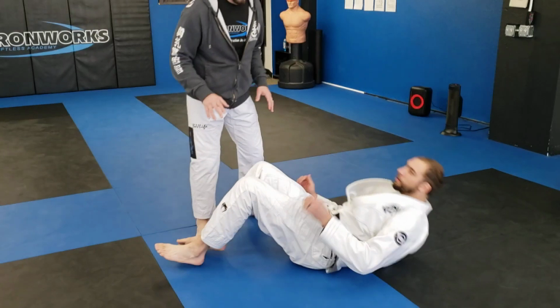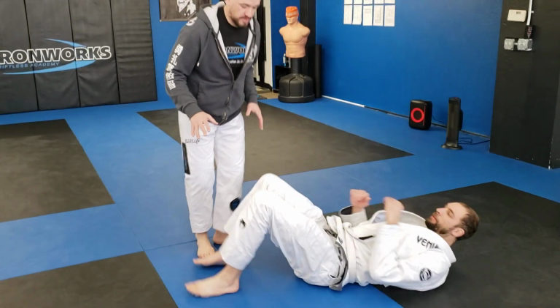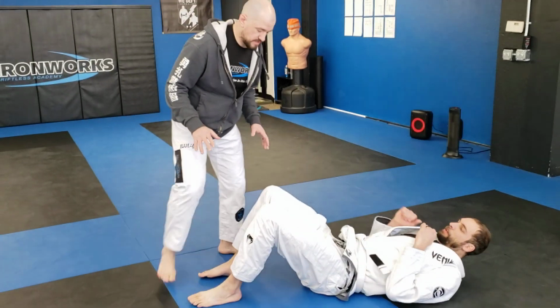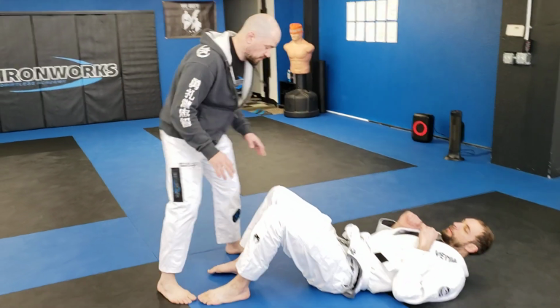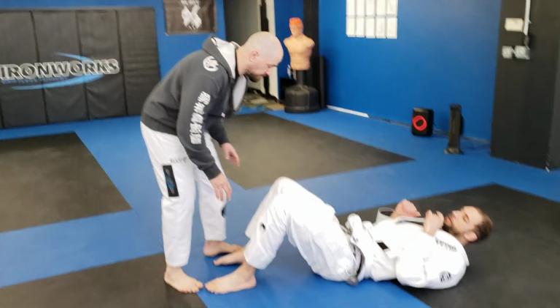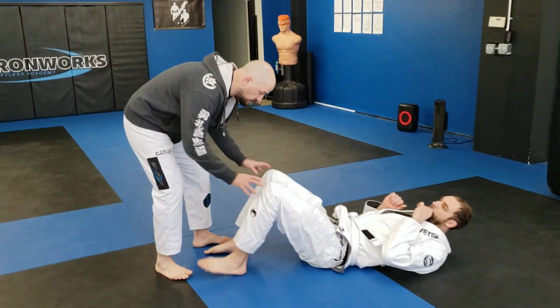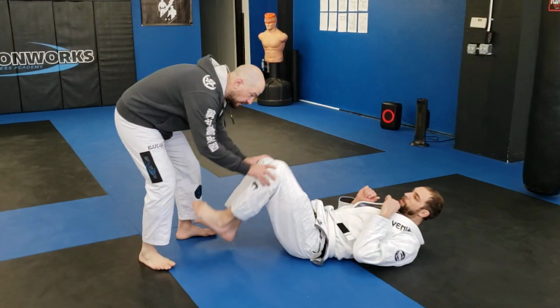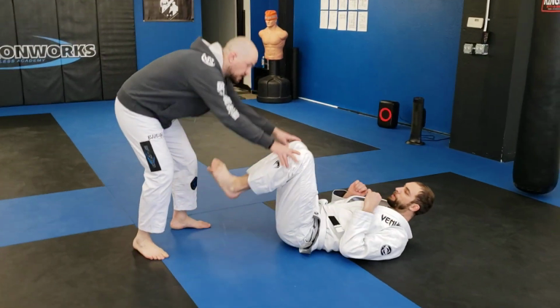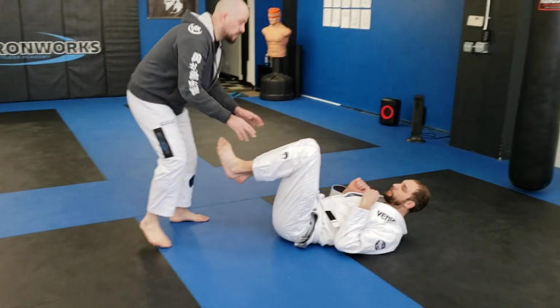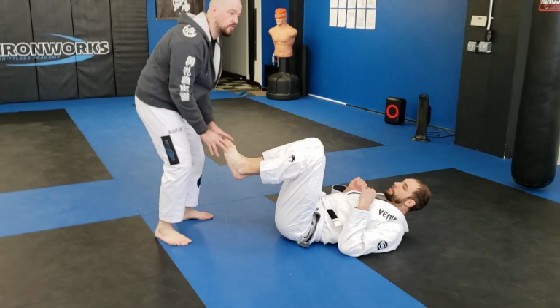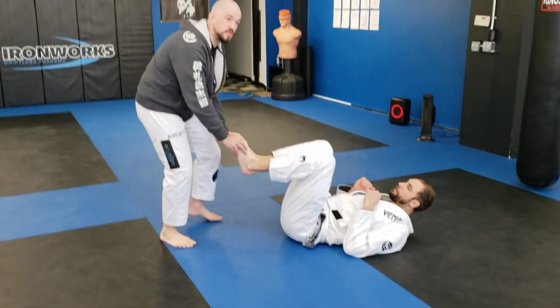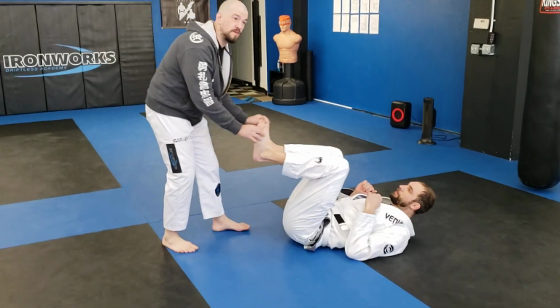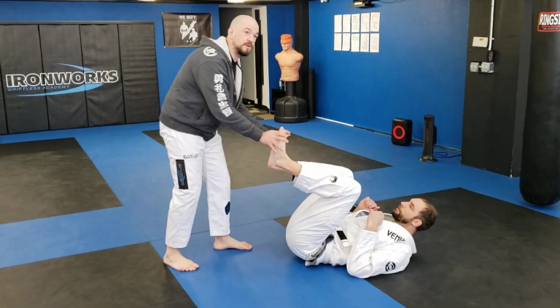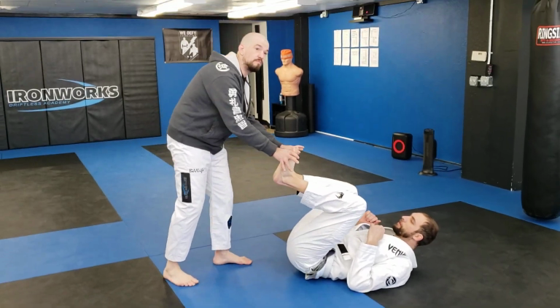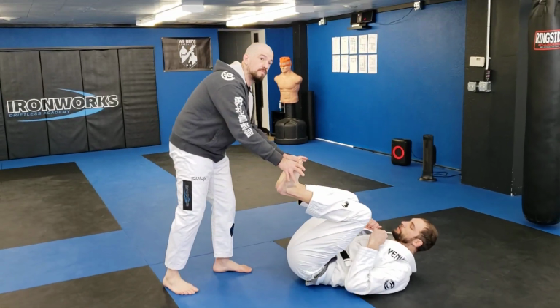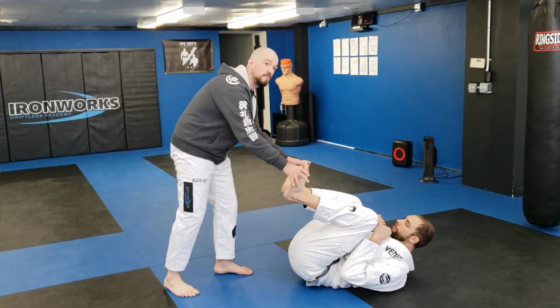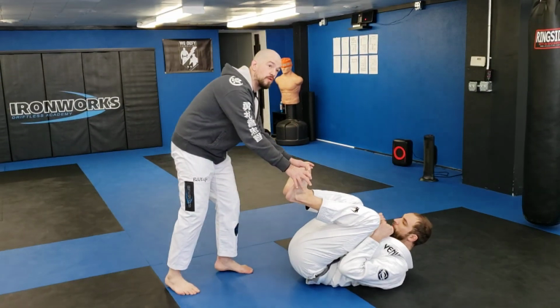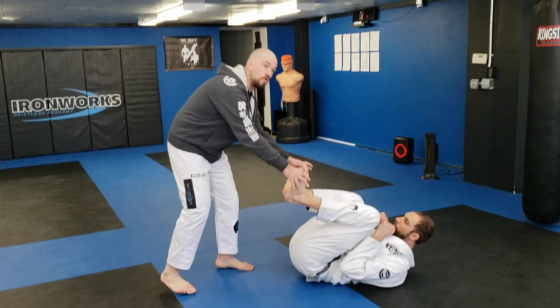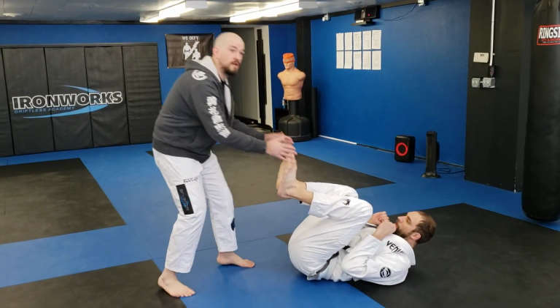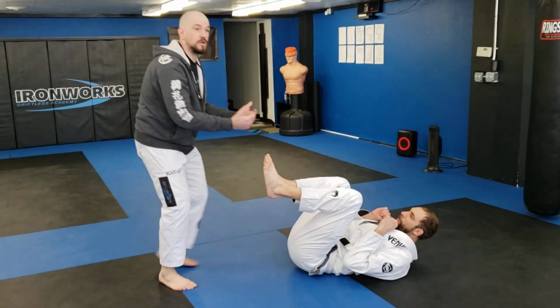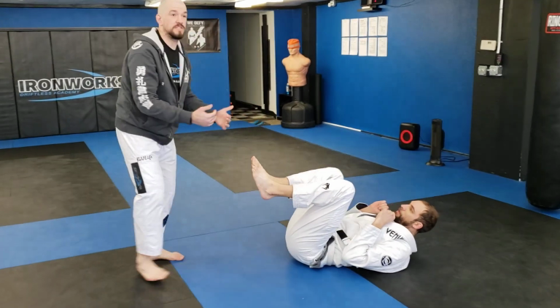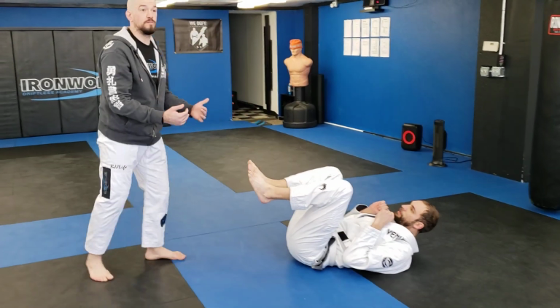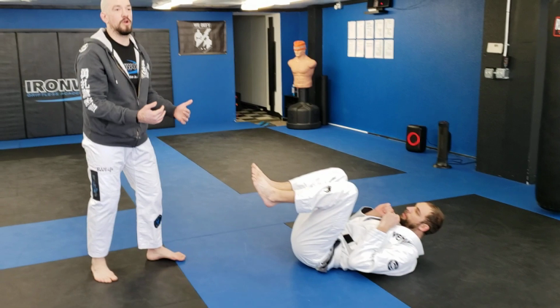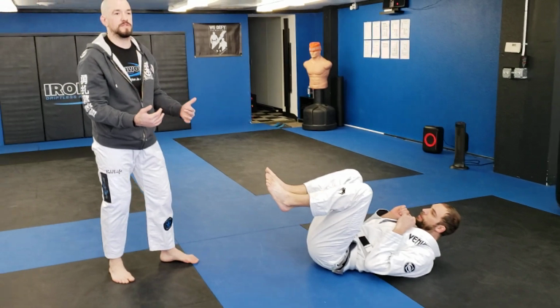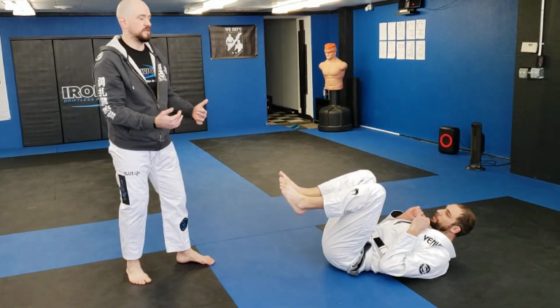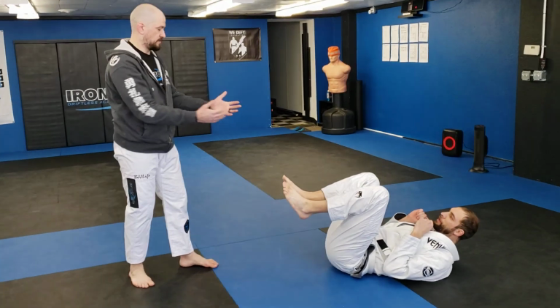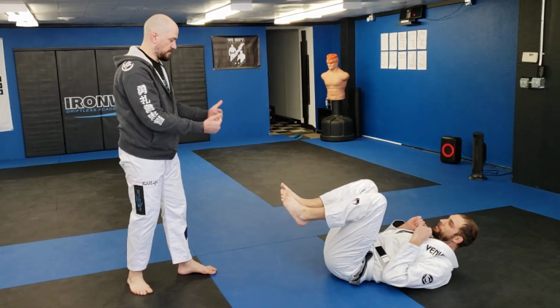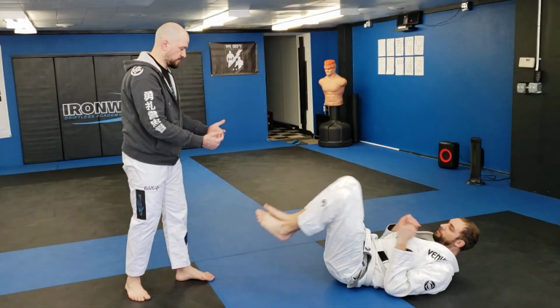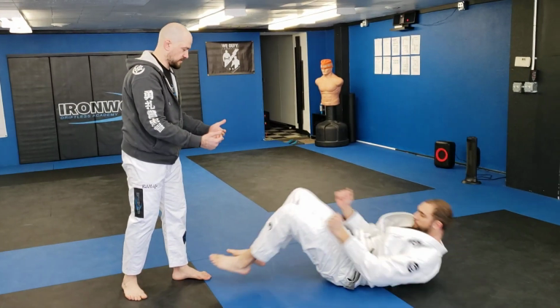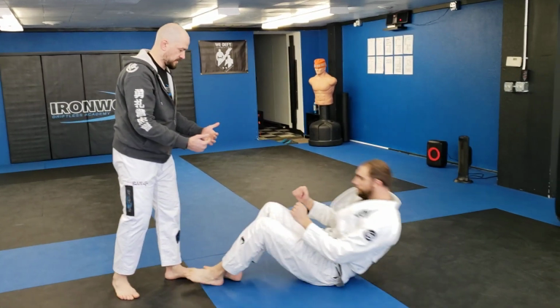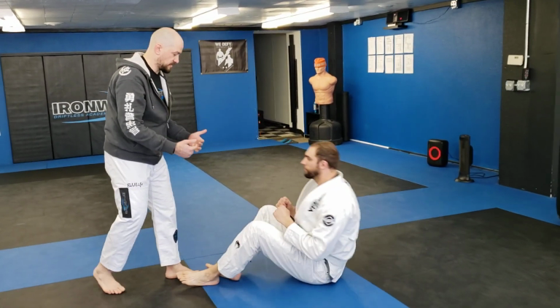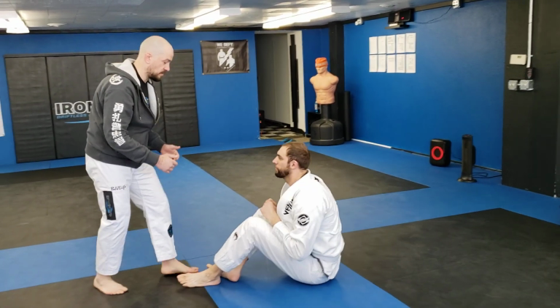For those of you guys that have rolled with me, you know usually my feet are up, or I'm starting seated — more often starting seated — so you can start in like a seated guard.